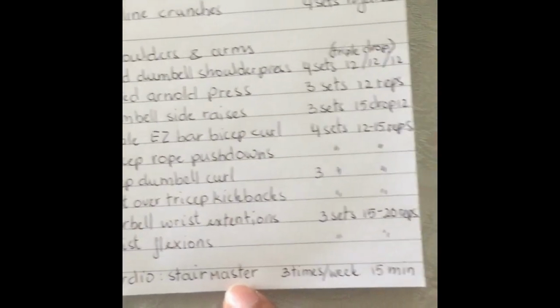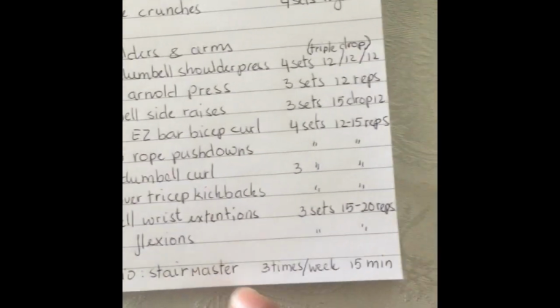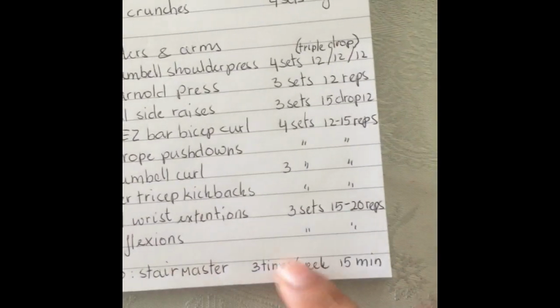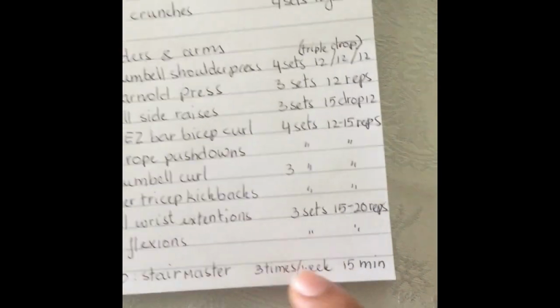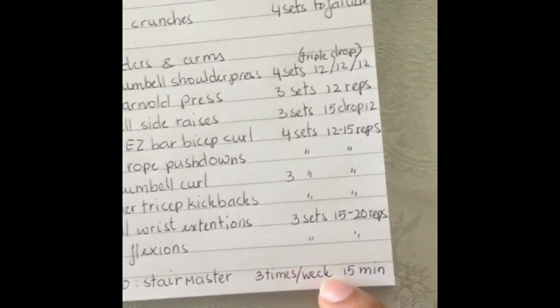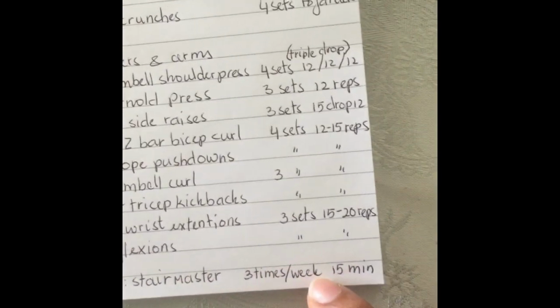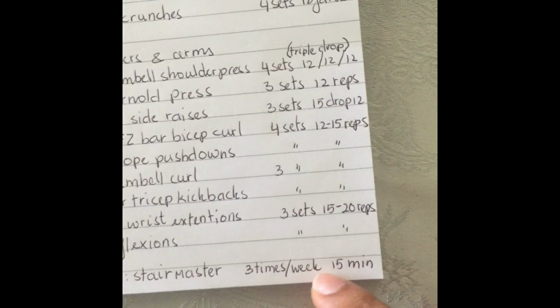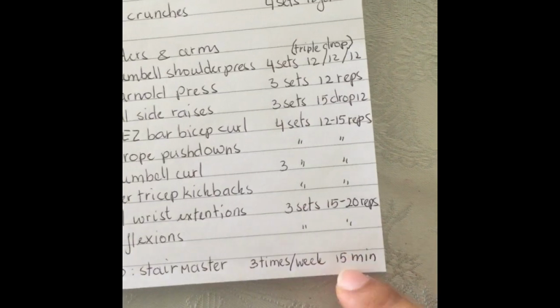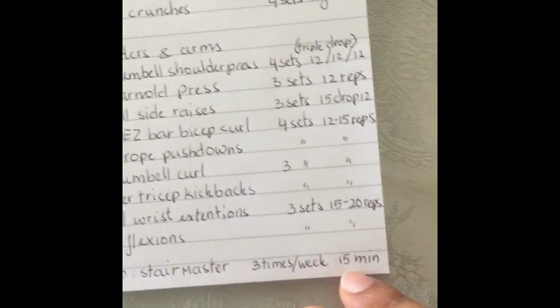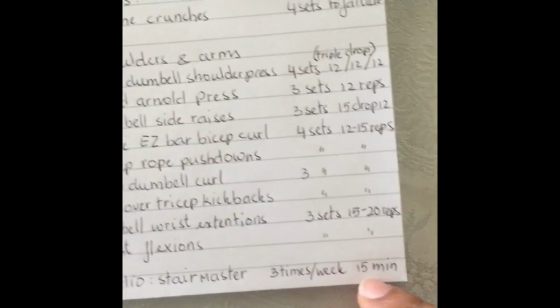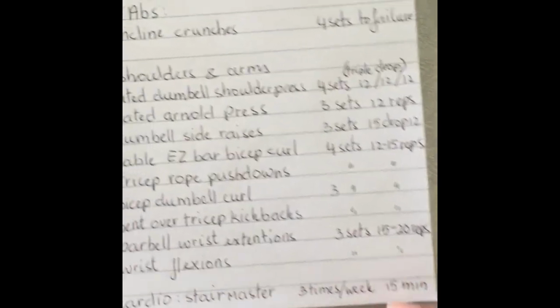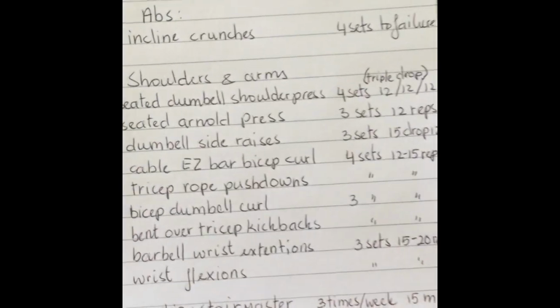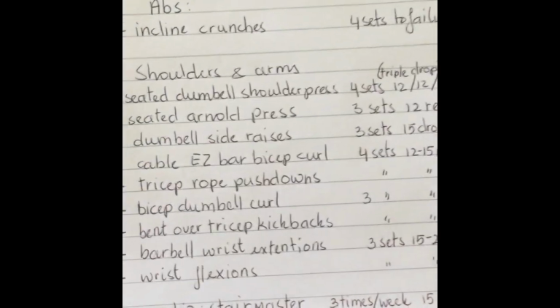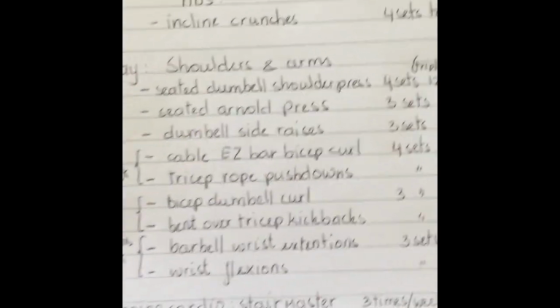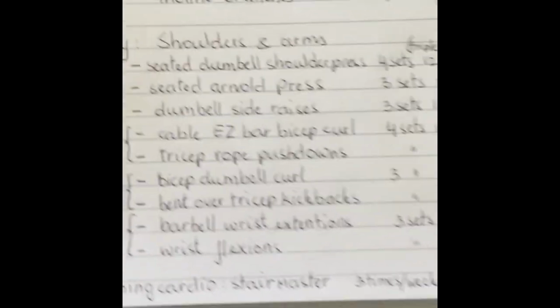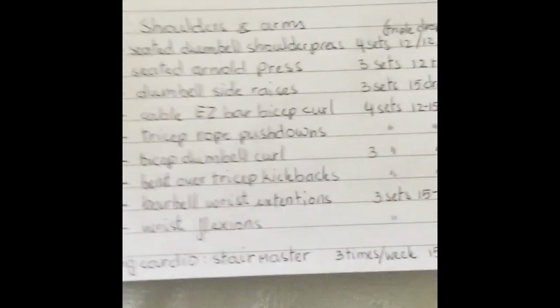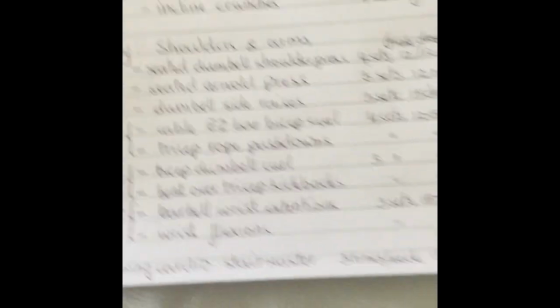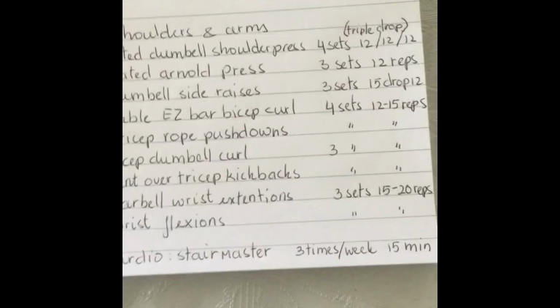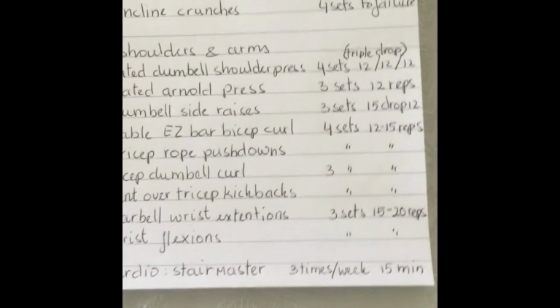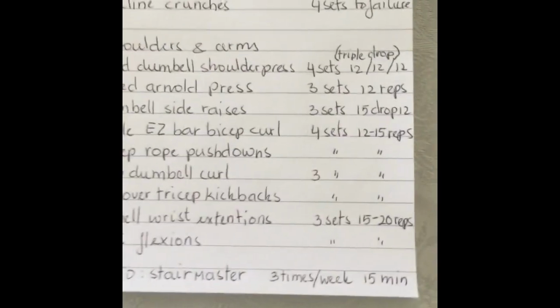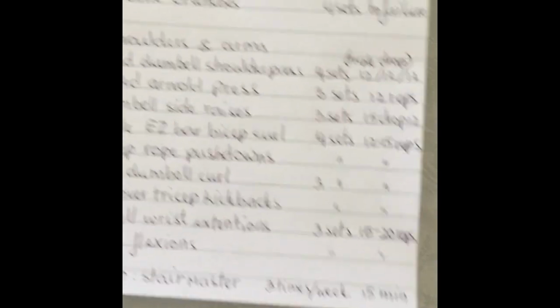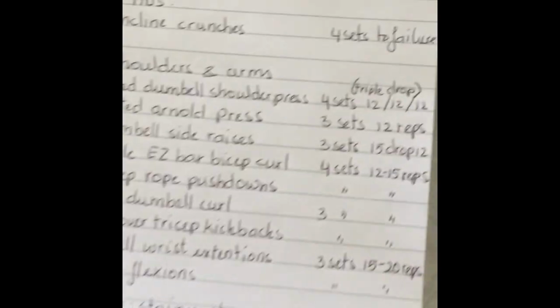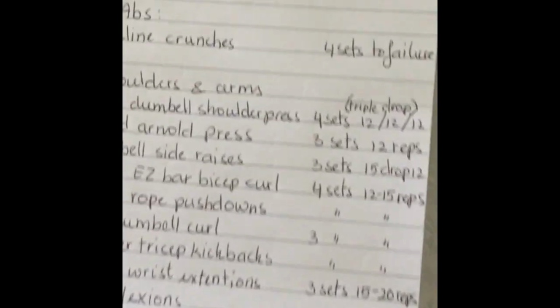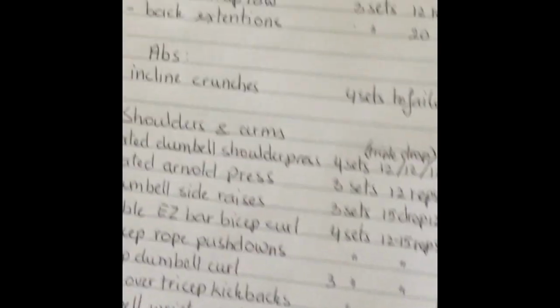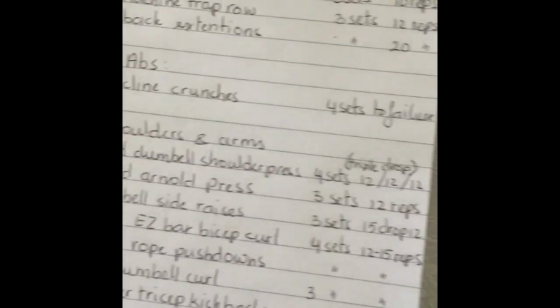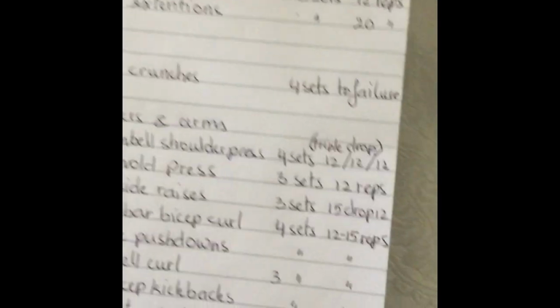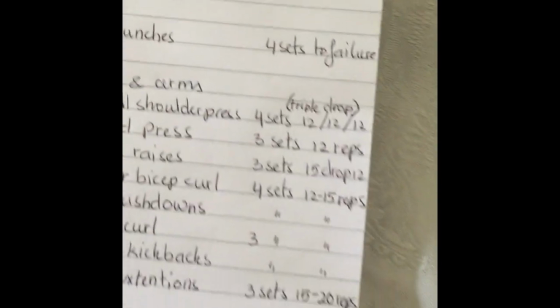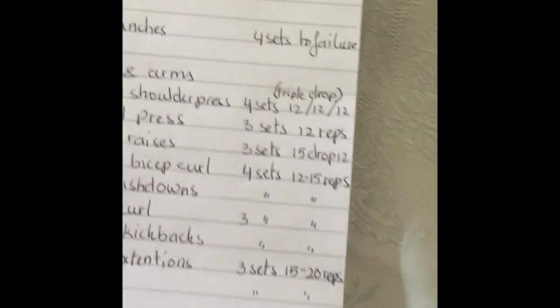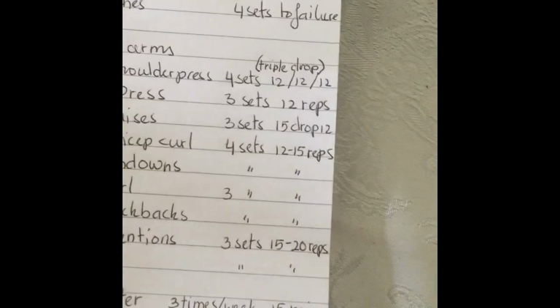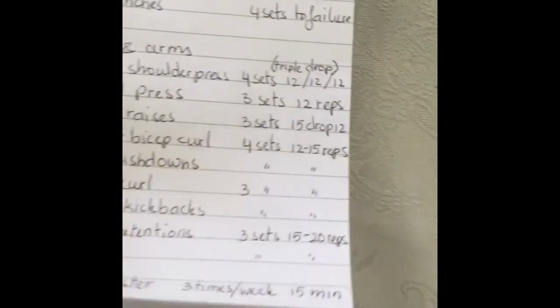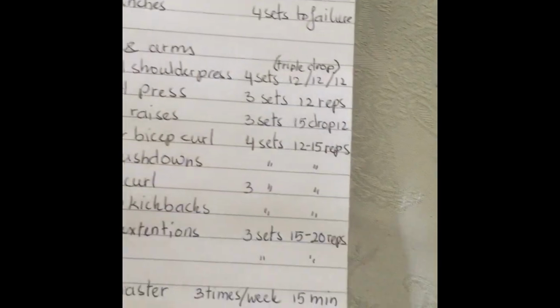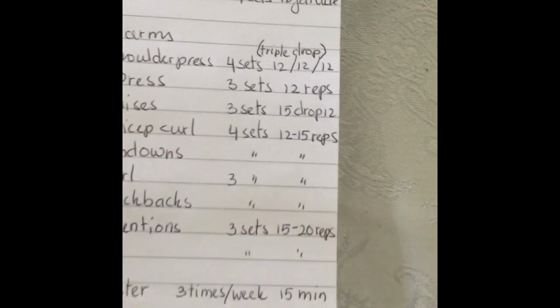Don't forget morning cardio: stair master three times a week, 15 minutes with a bit of higher intensity to keep the heart rate elevated.